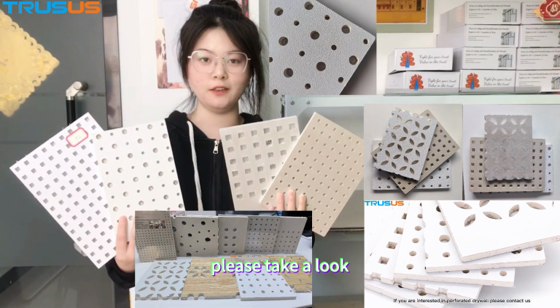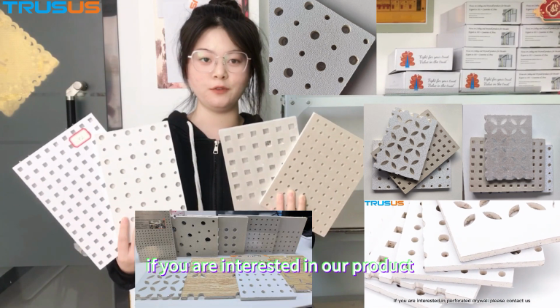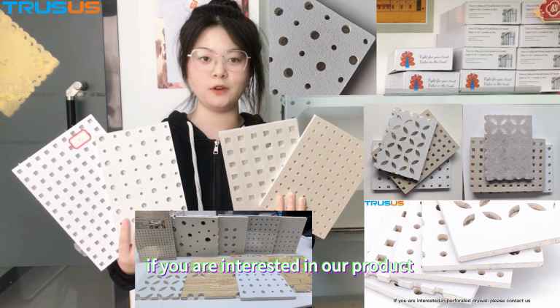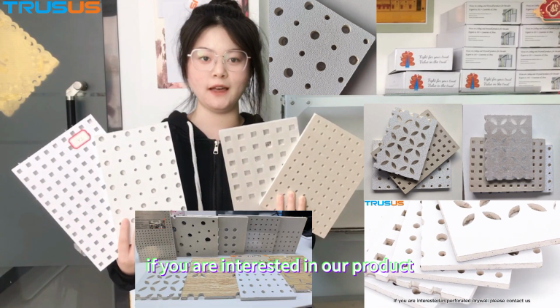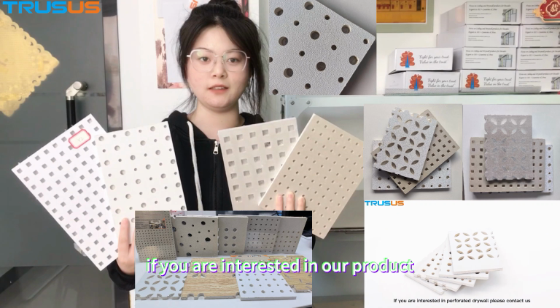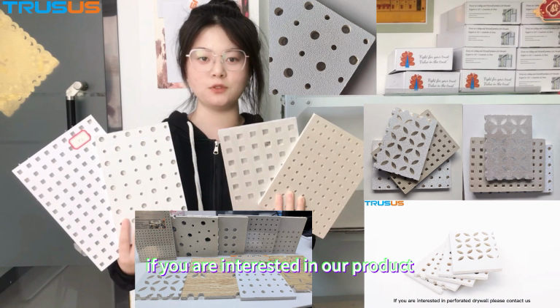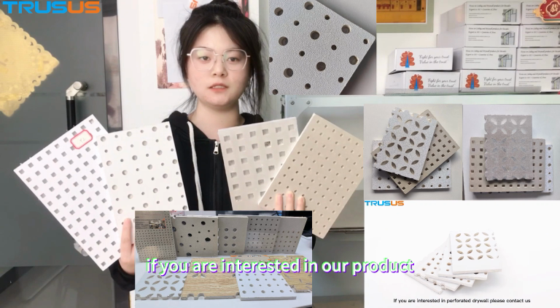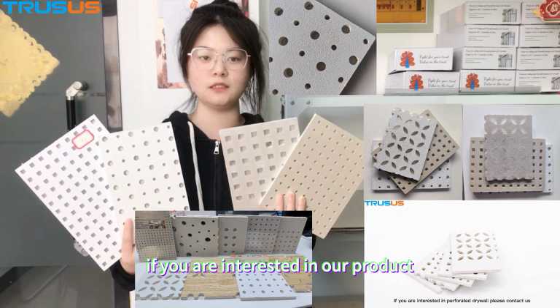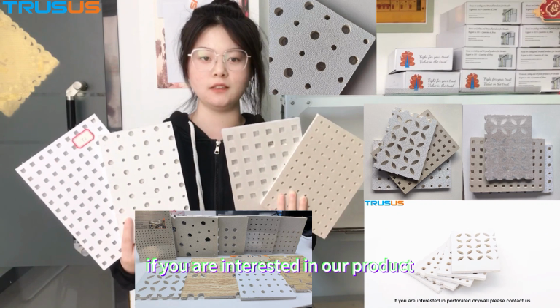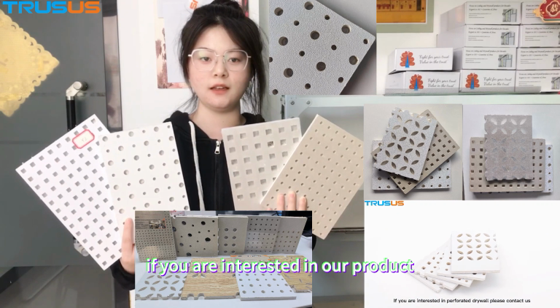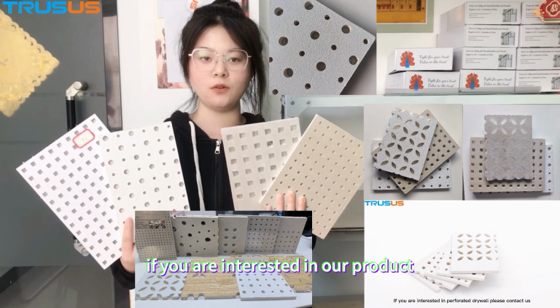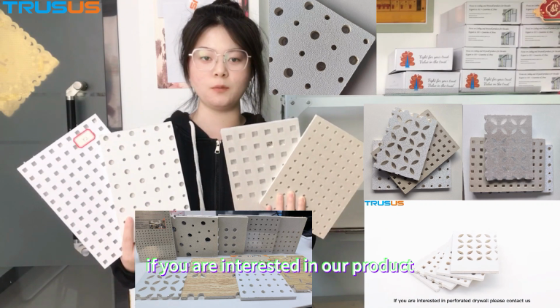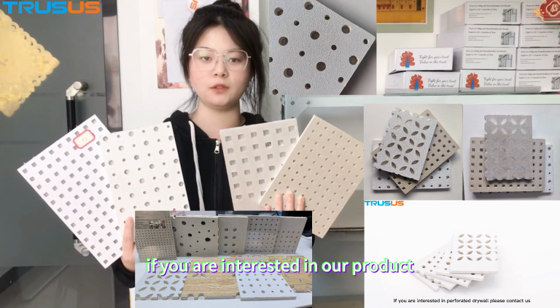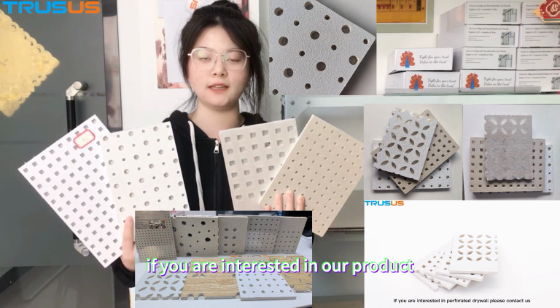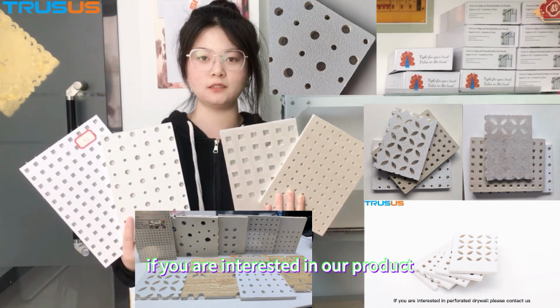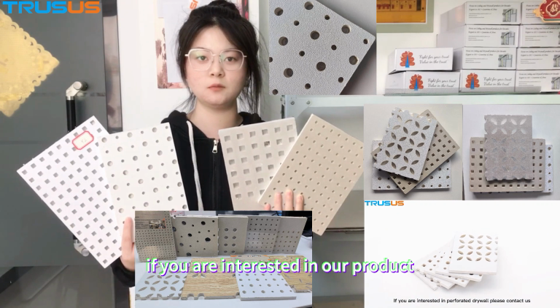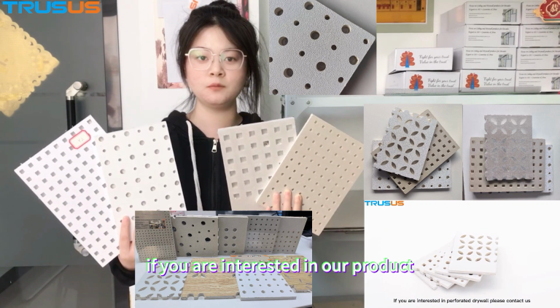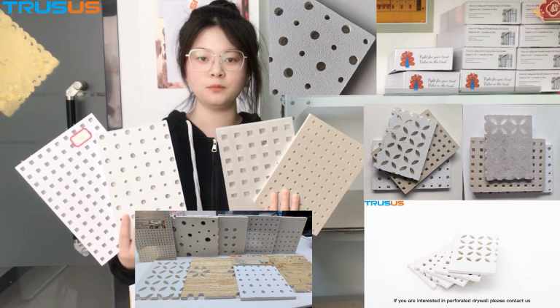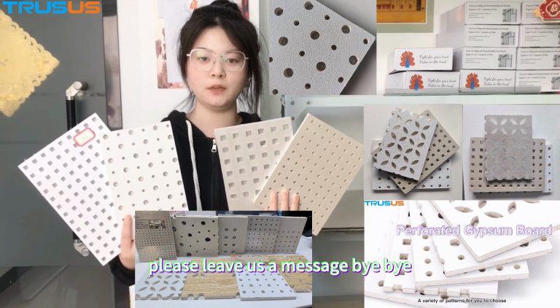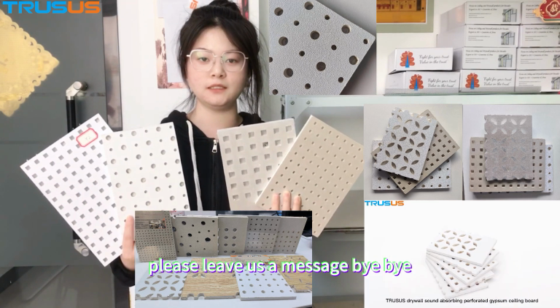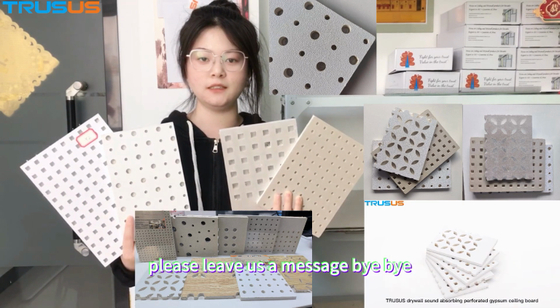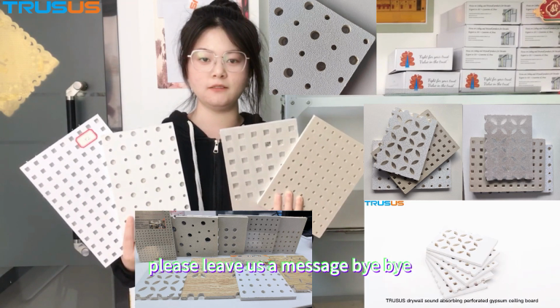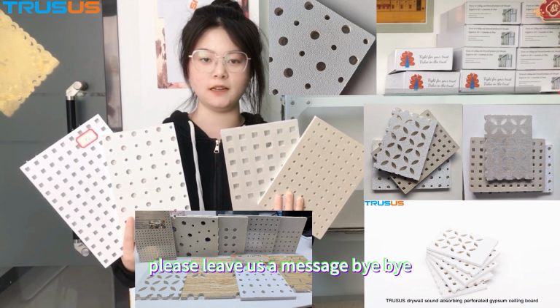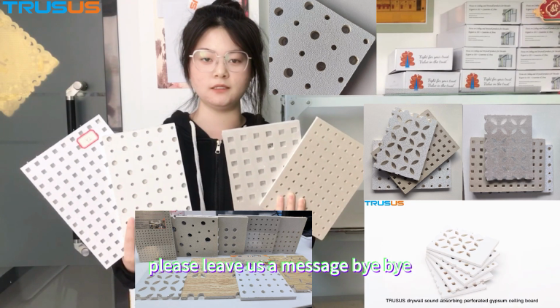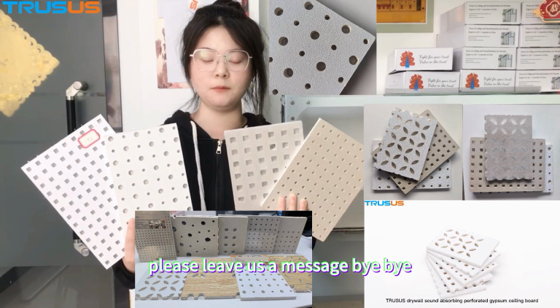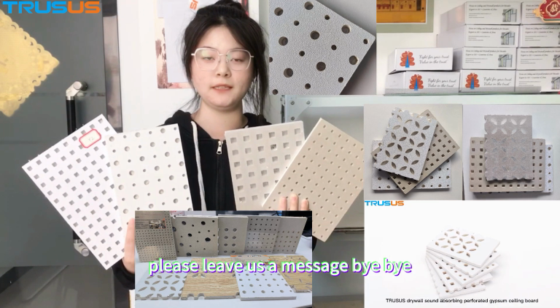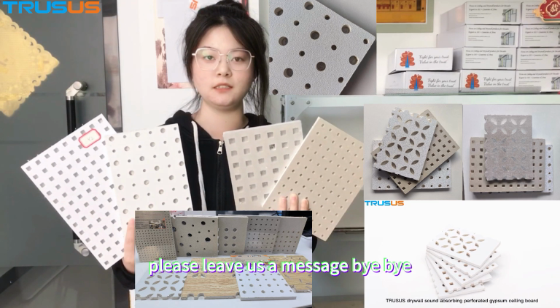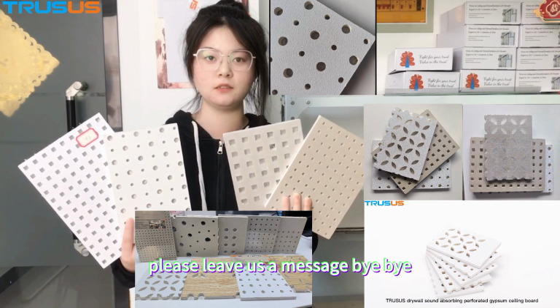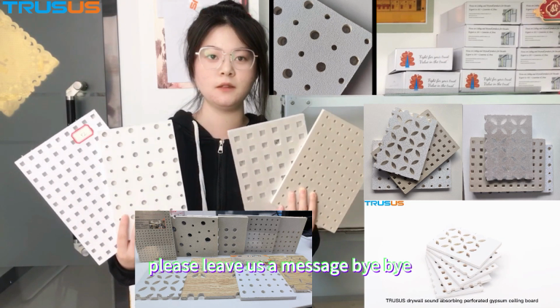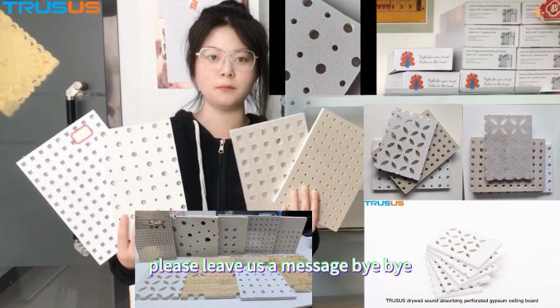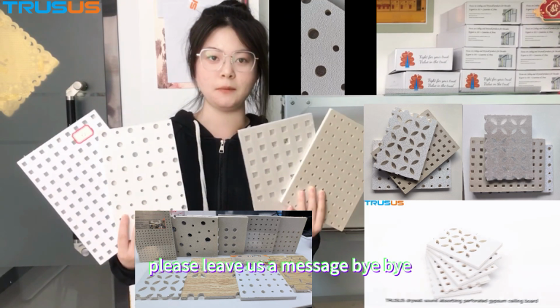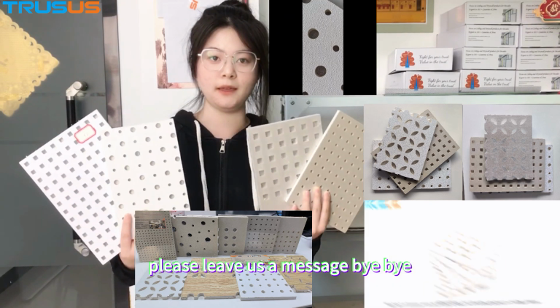If you are interested in our products, please leave us a message. Bye bye.